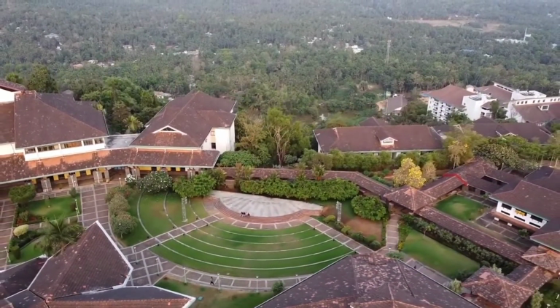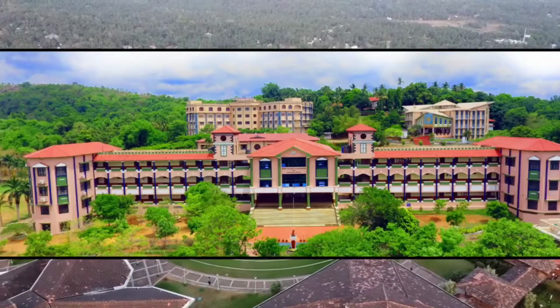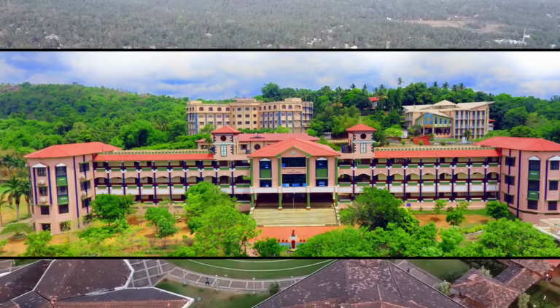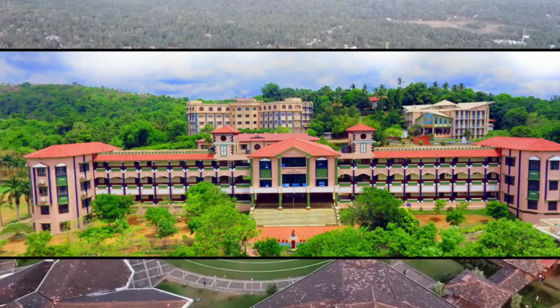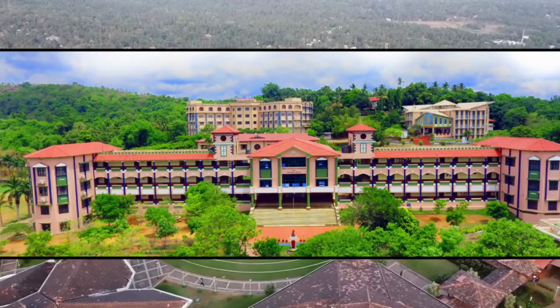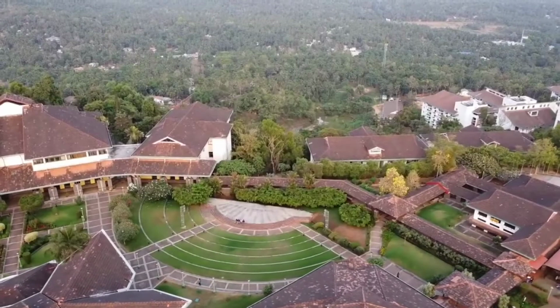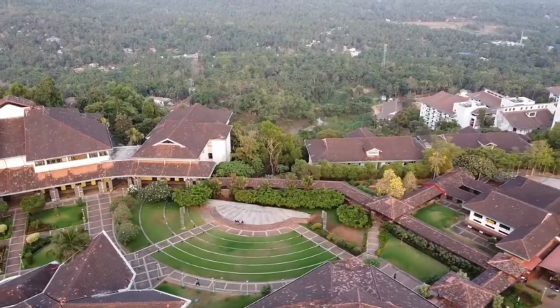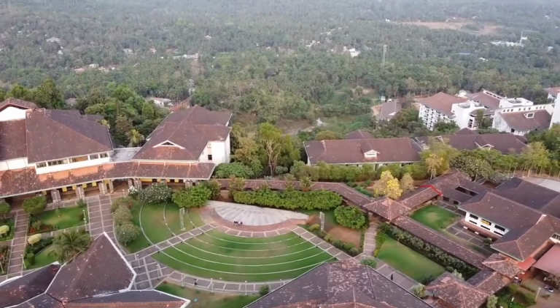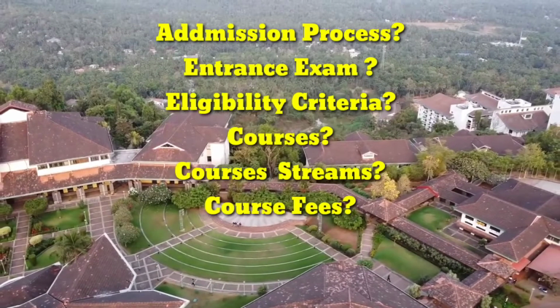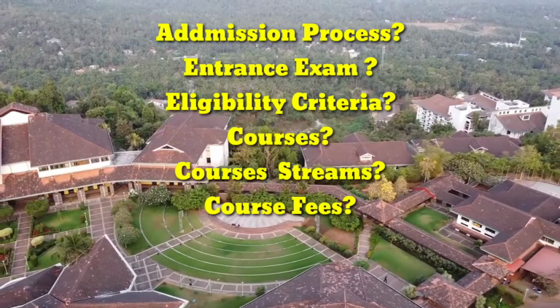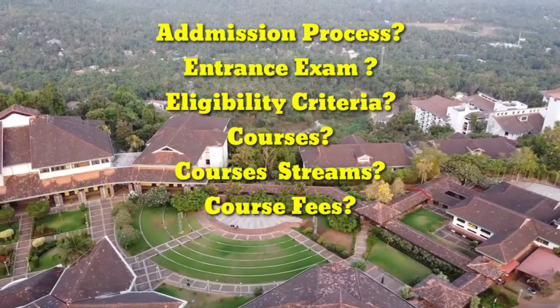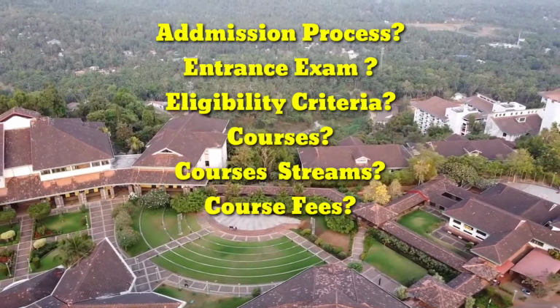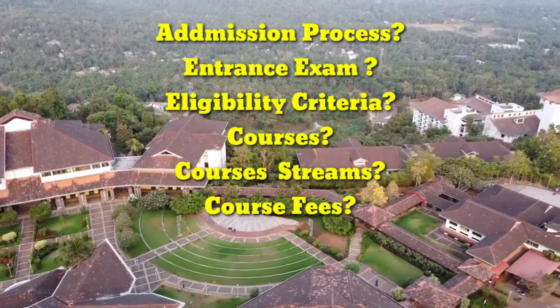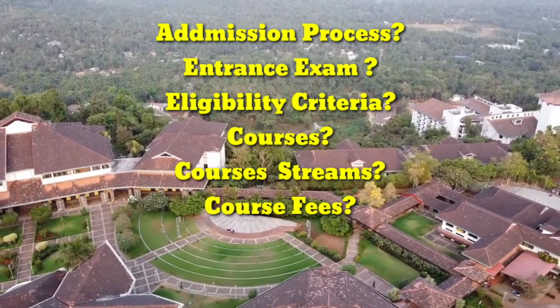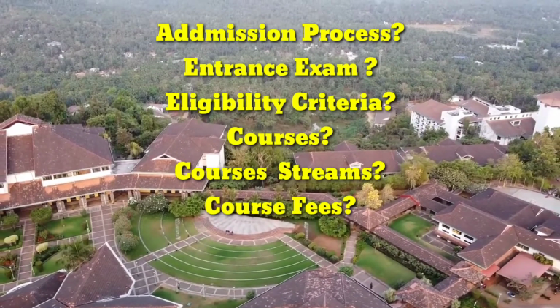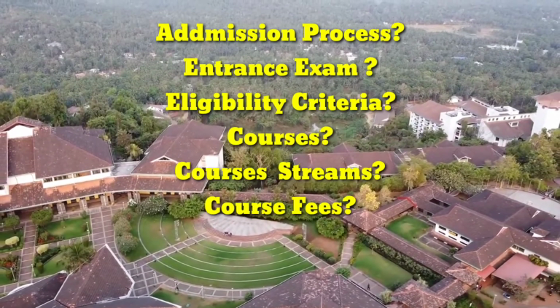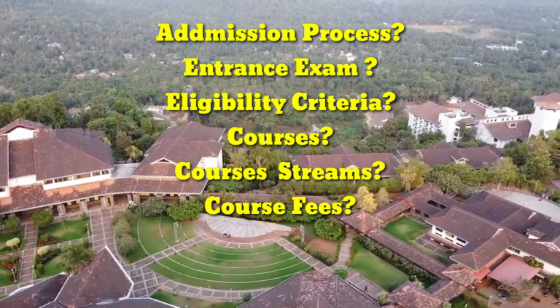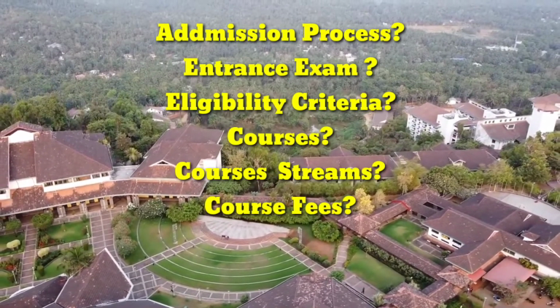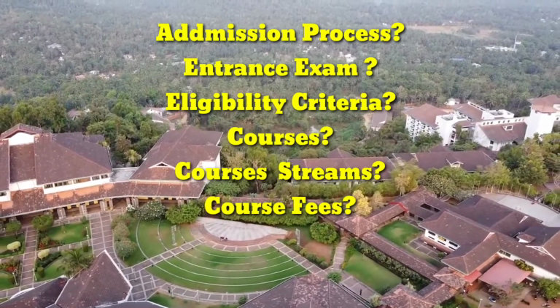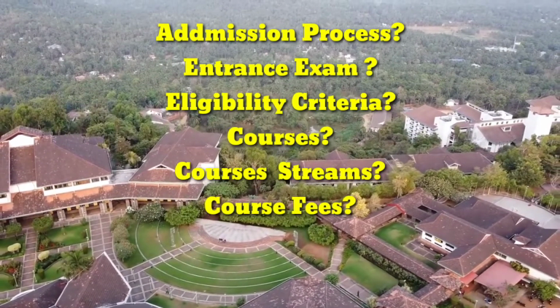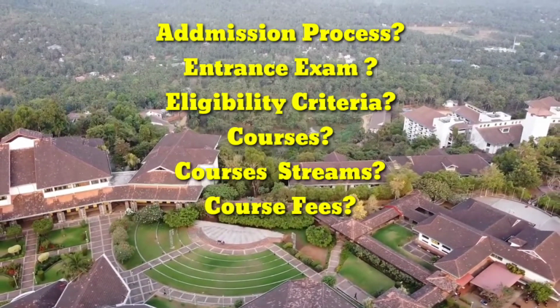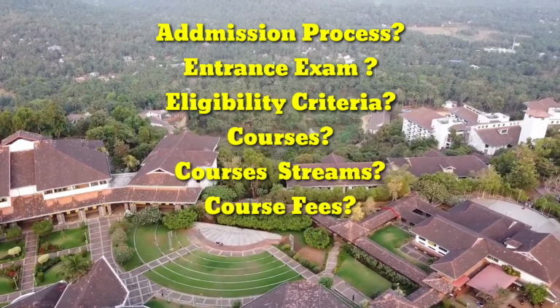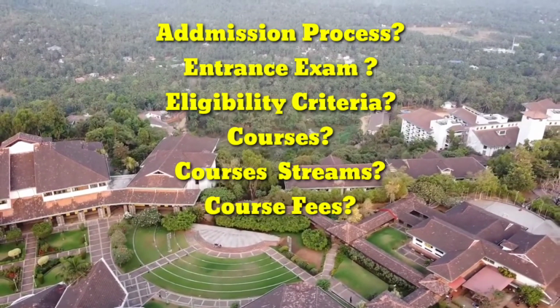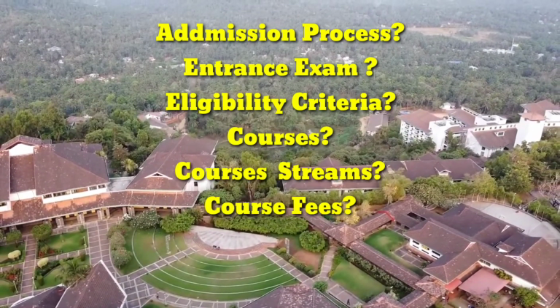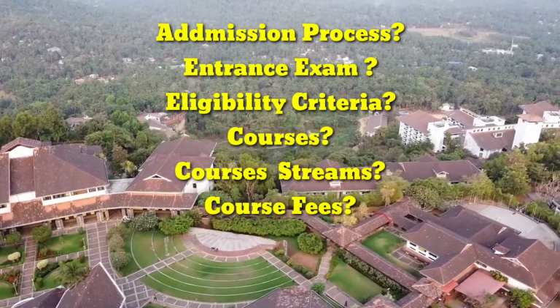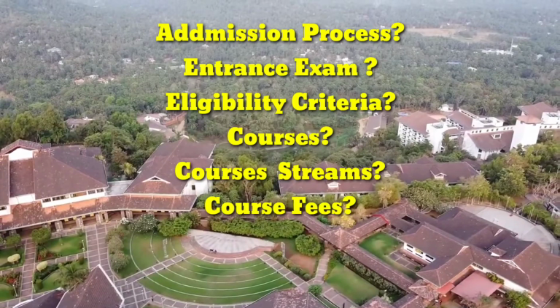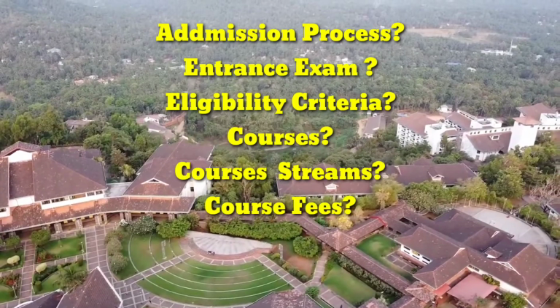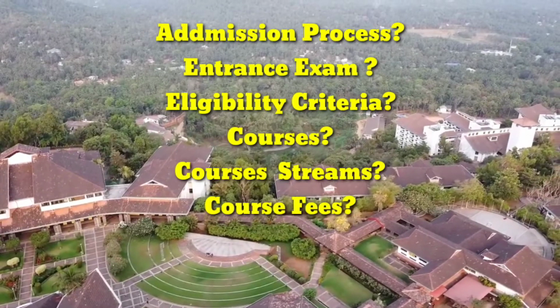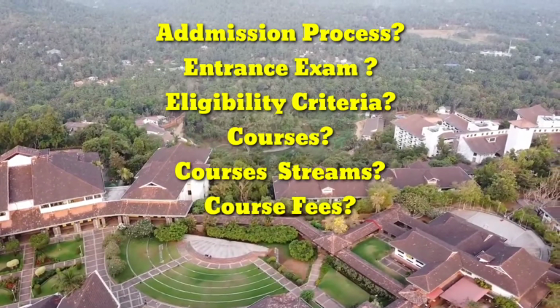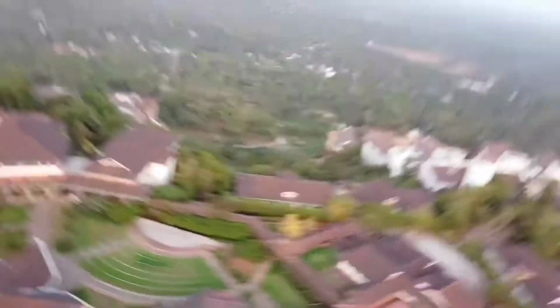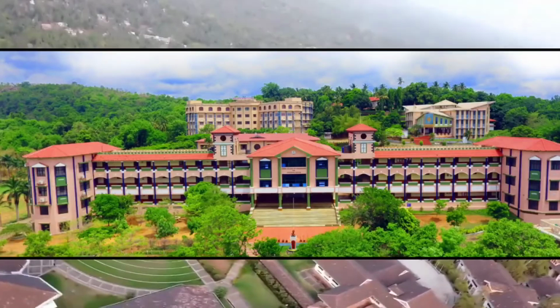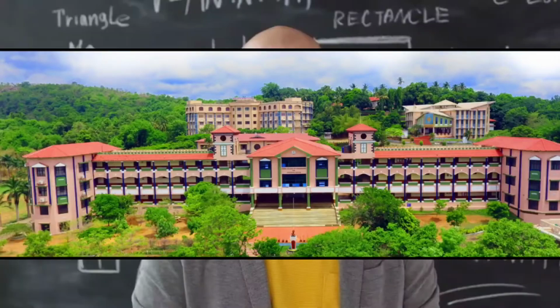In this video, we have discussed about the admission process, entrance exam, eligibility criteria, fees, courses, streams, and many more.